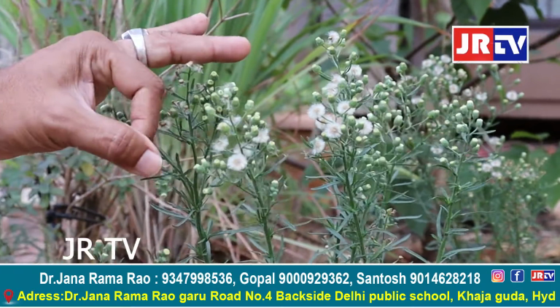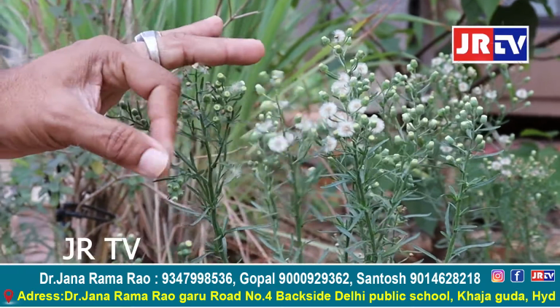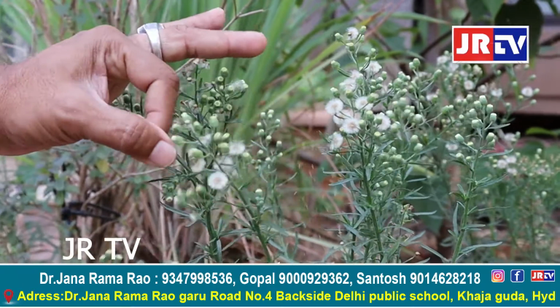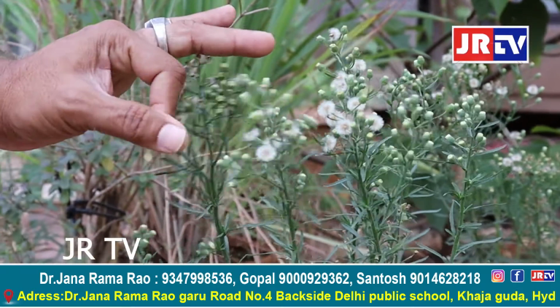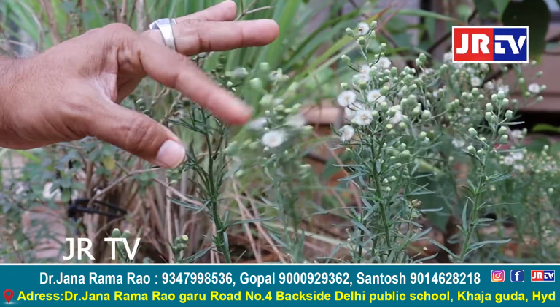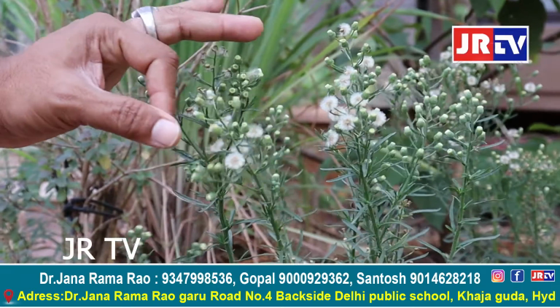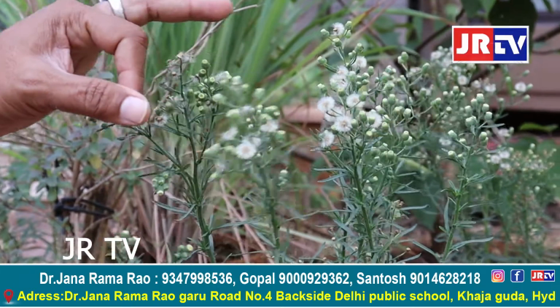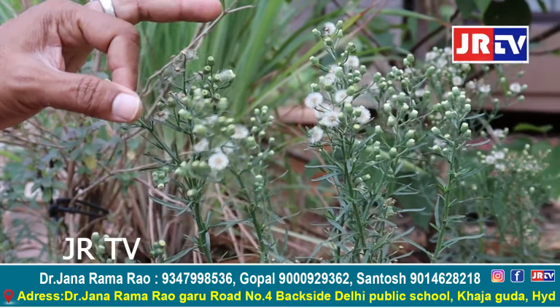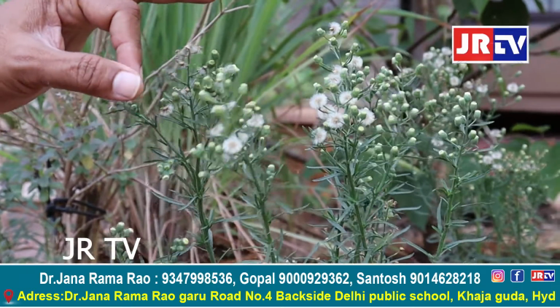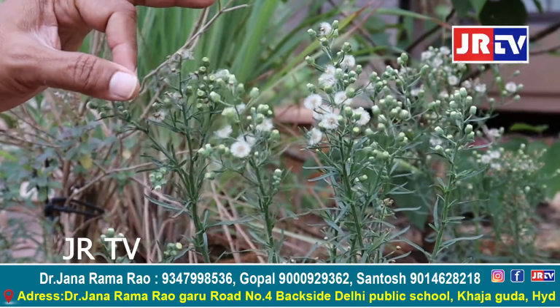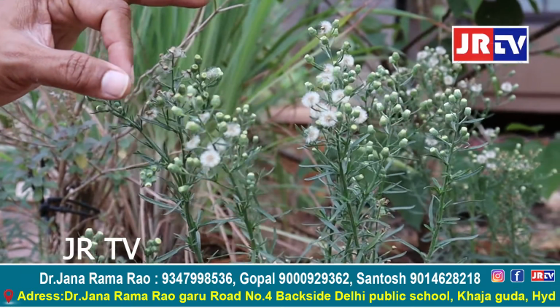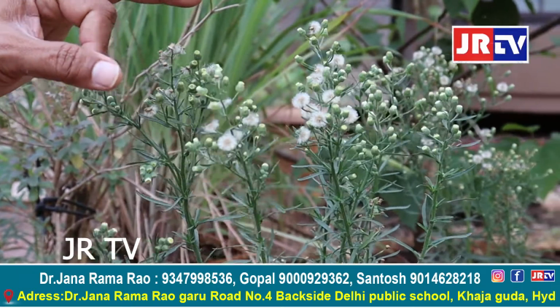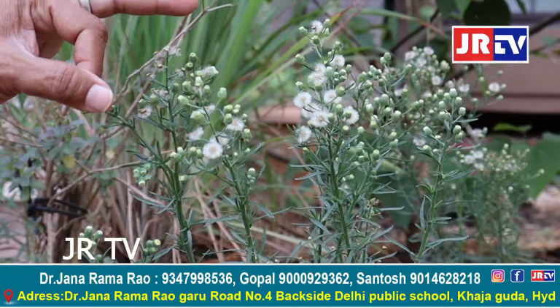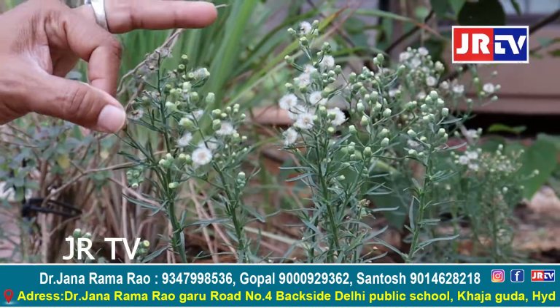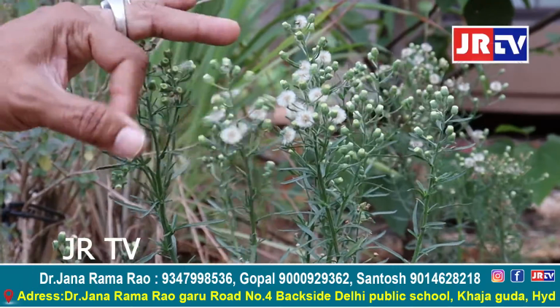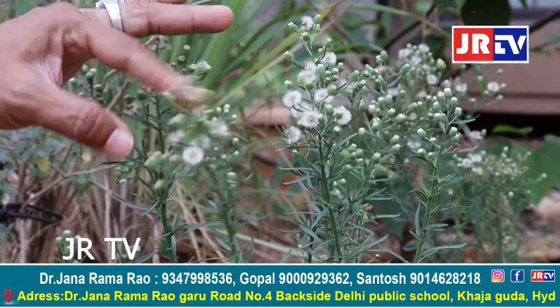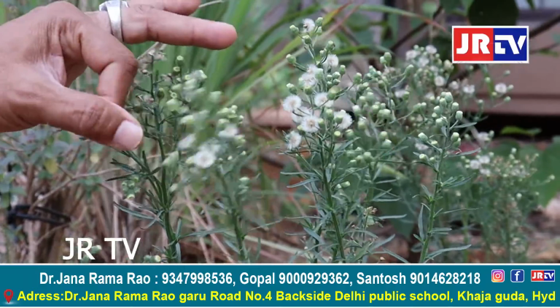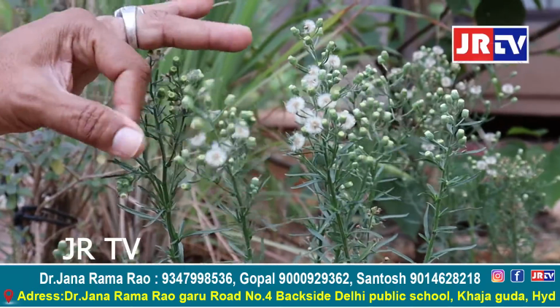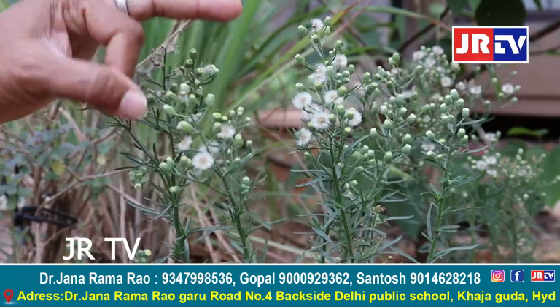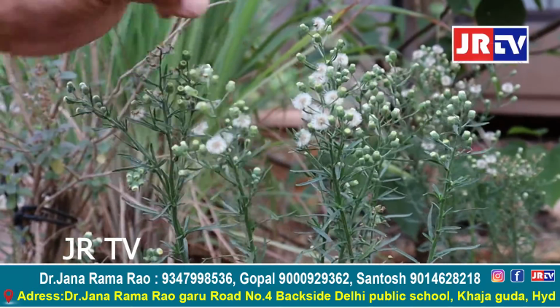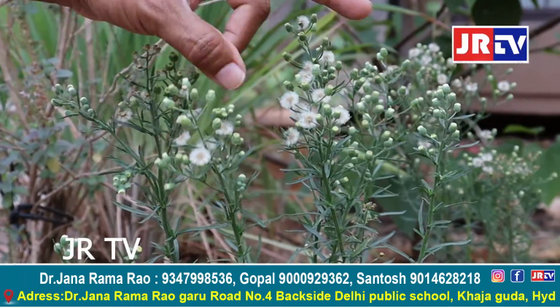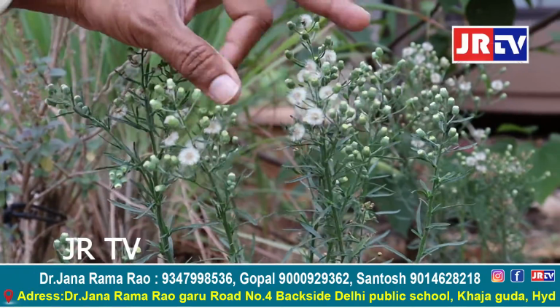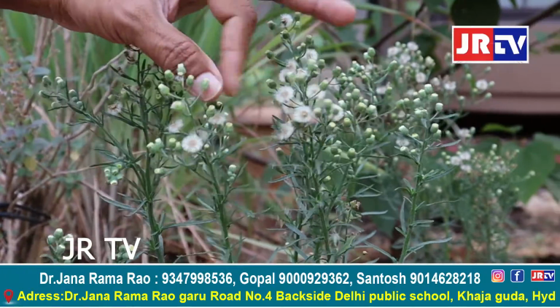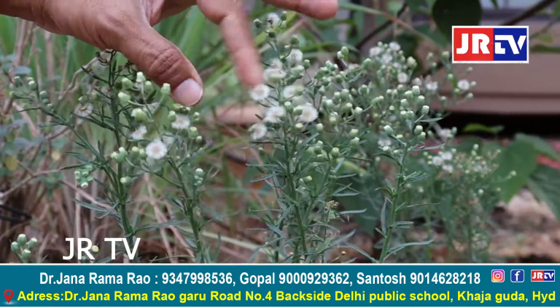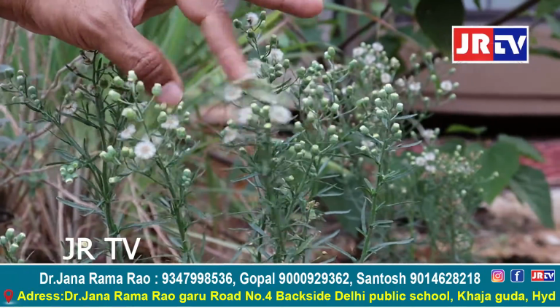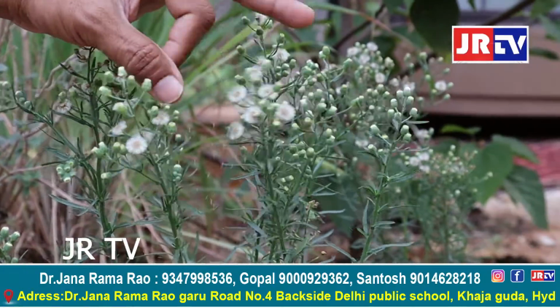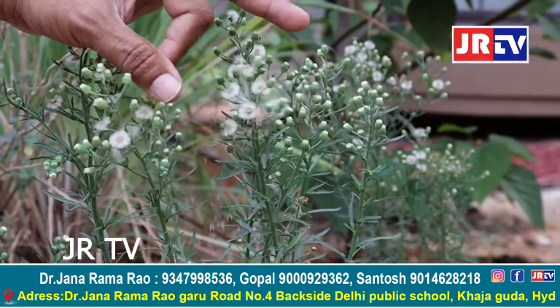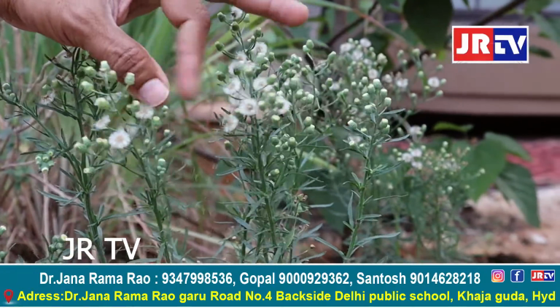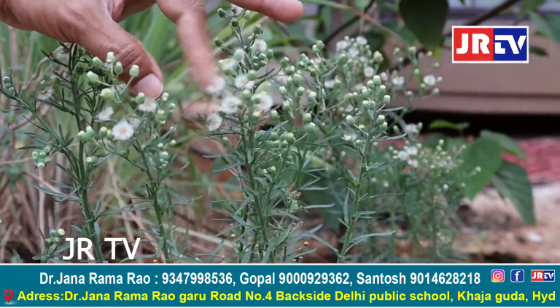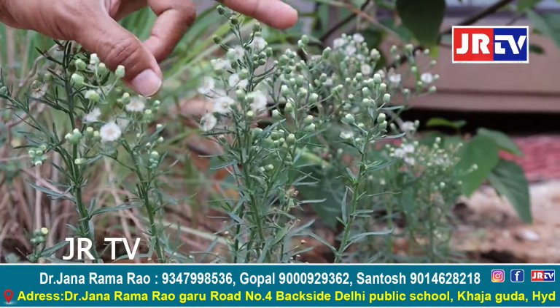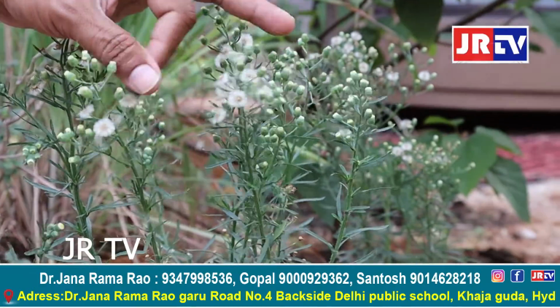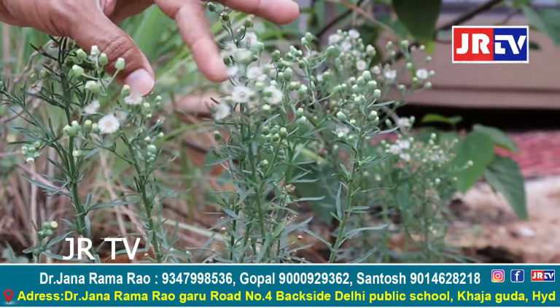This plant will be used in a very large part to harvest the soil. This plant will affect the effect of this plant.